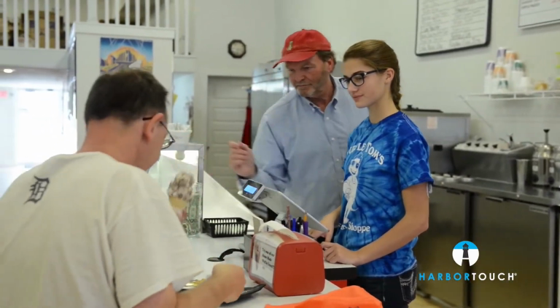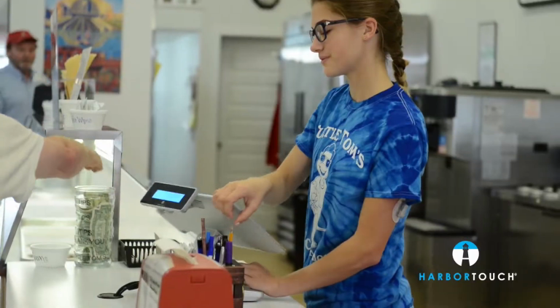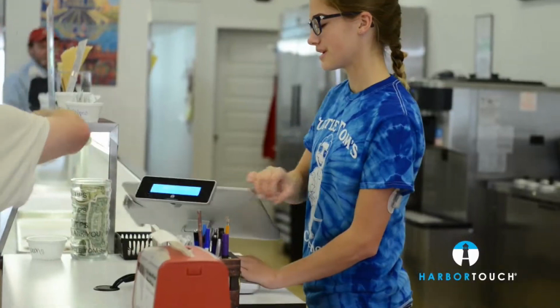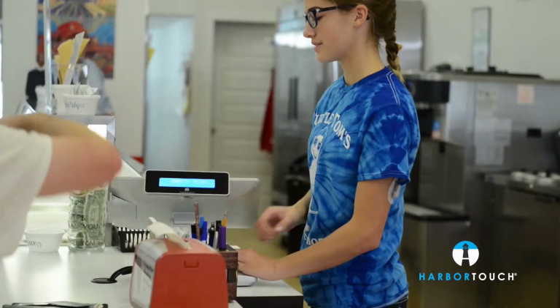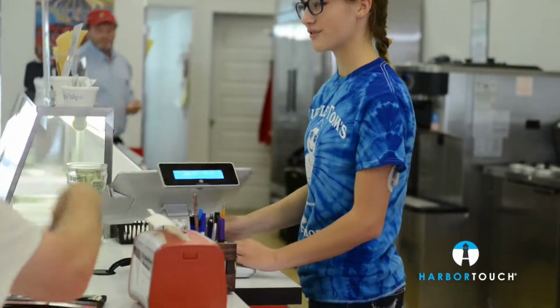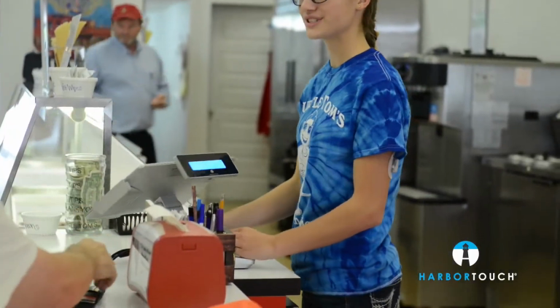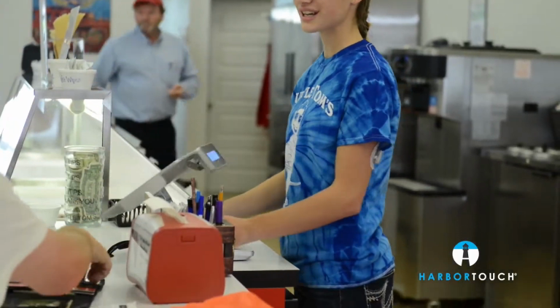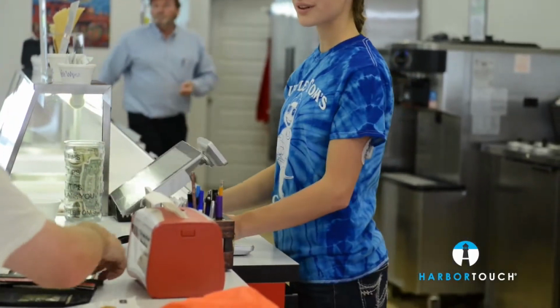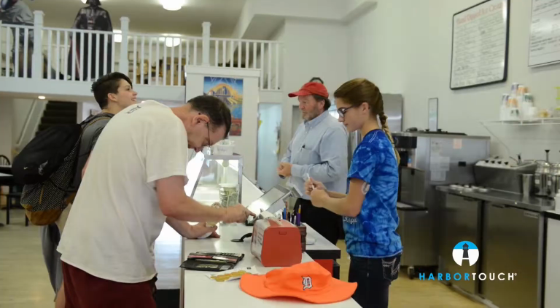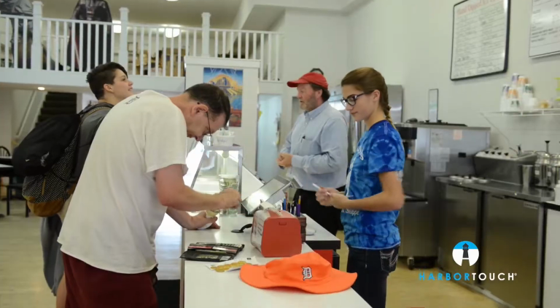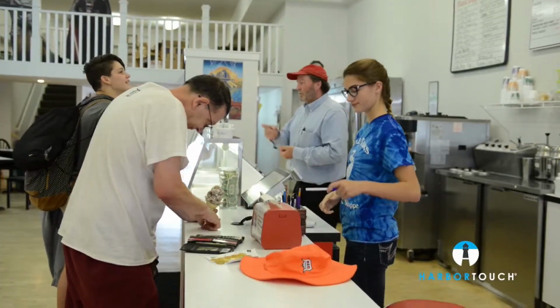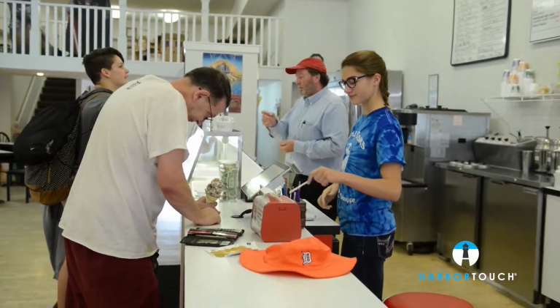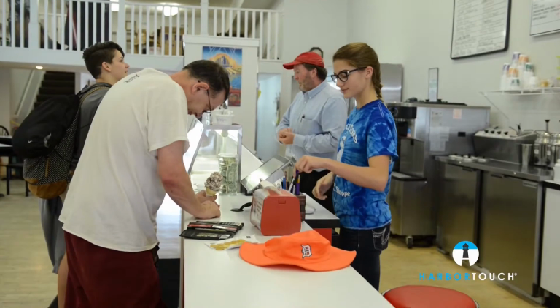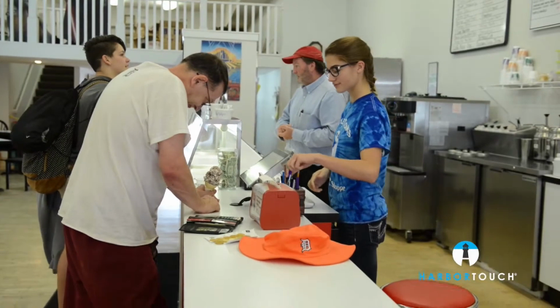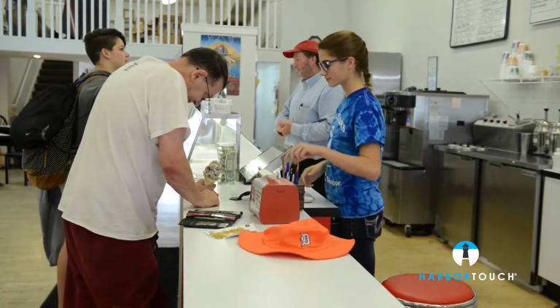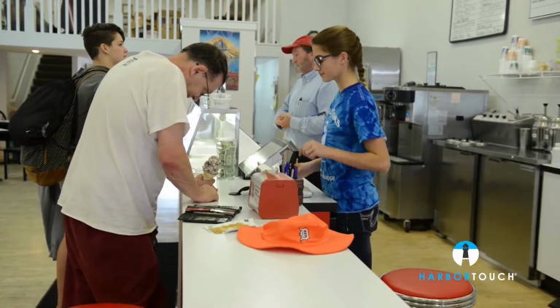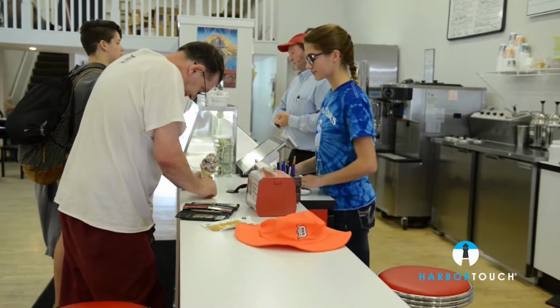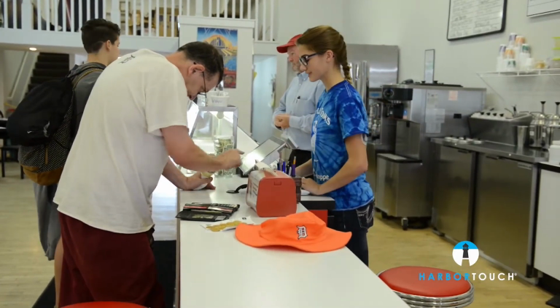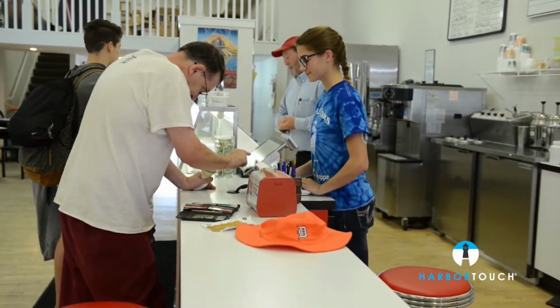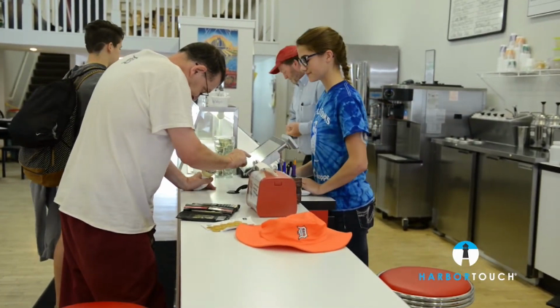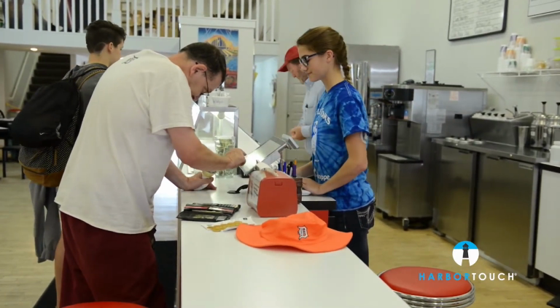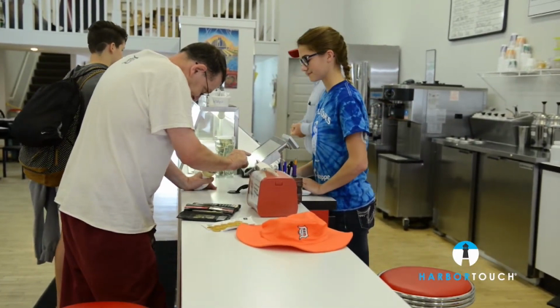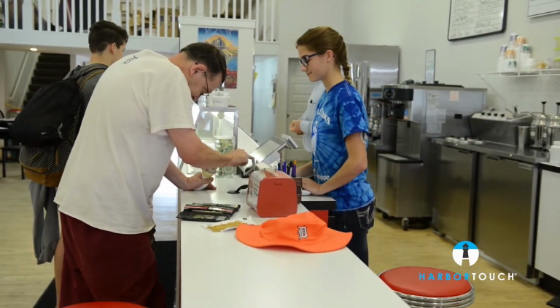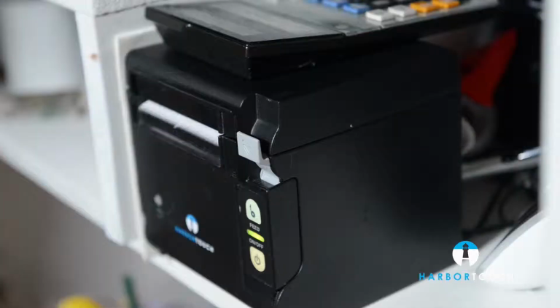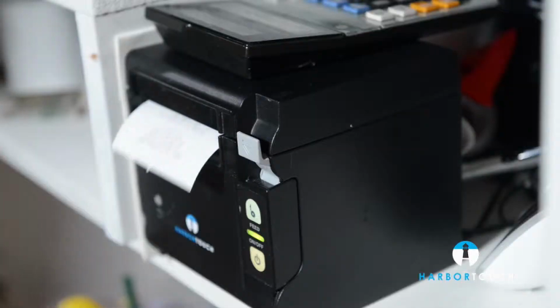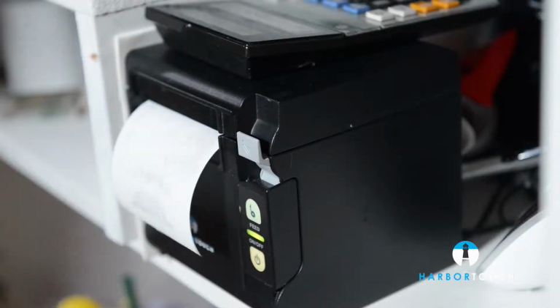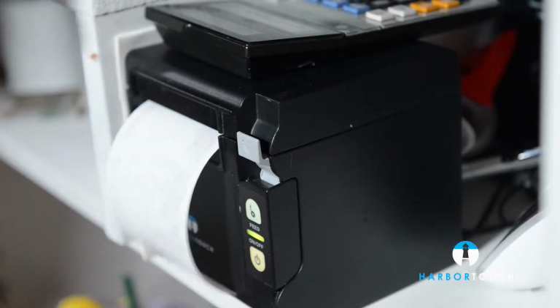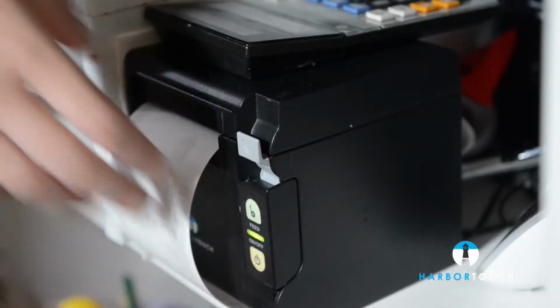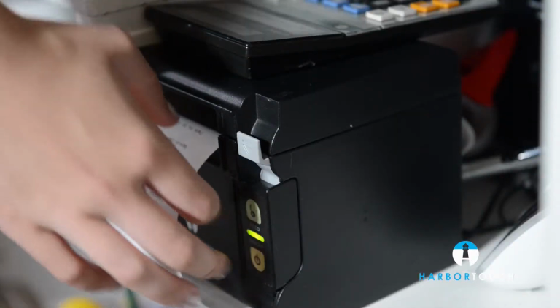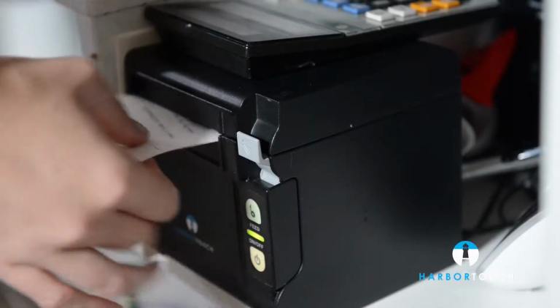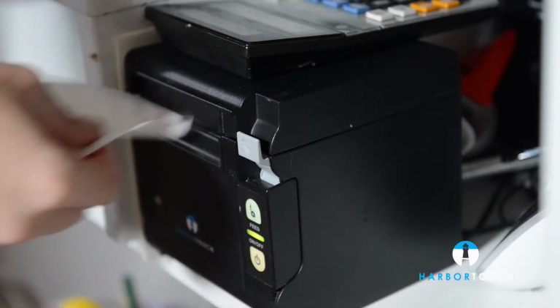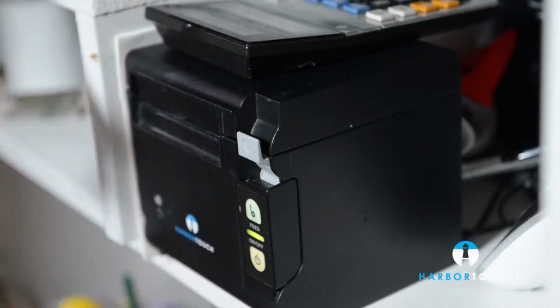Our entire experience with Harbor Touch has been great. Our sales representative has been with us every step of the way, and the support has been wonderful as well.